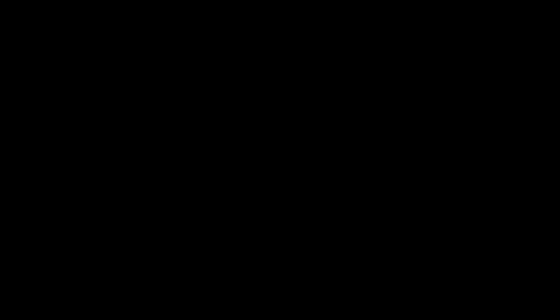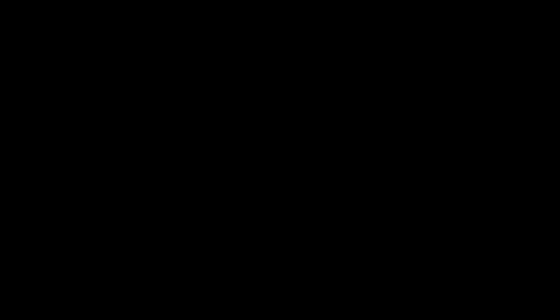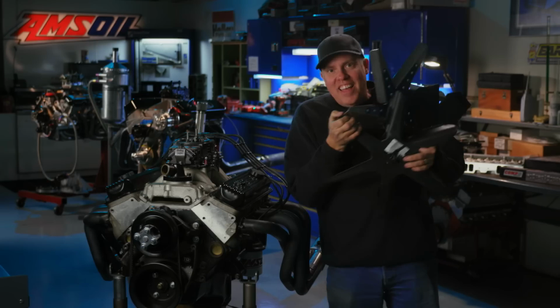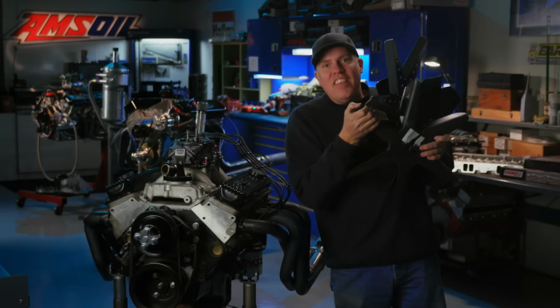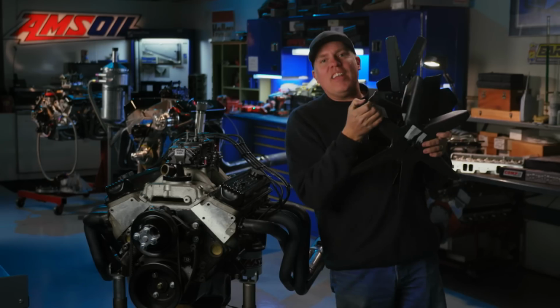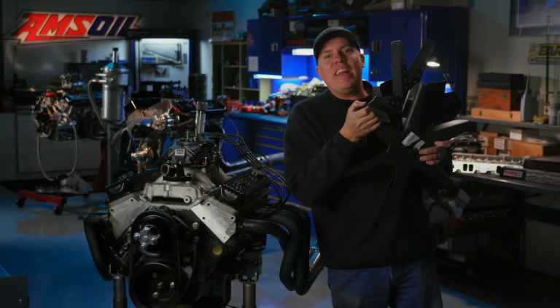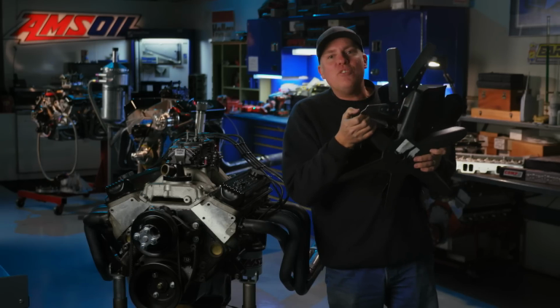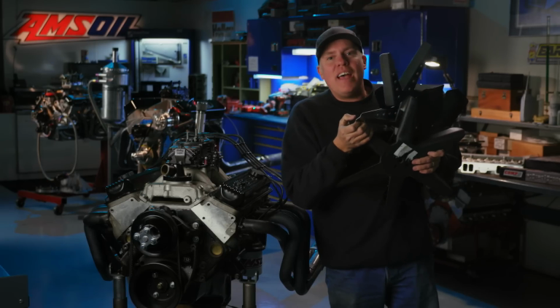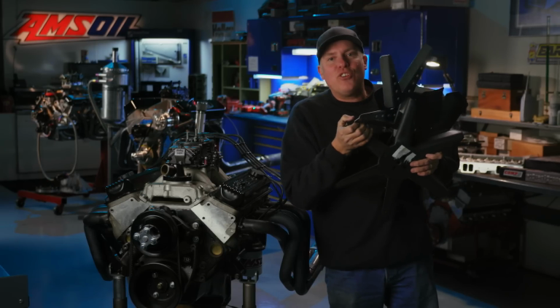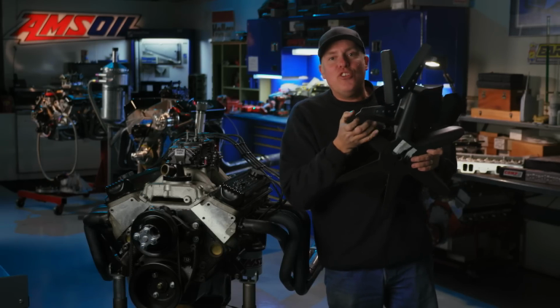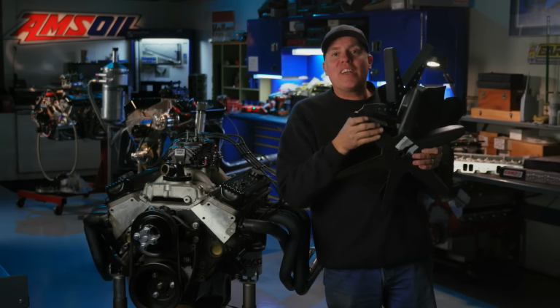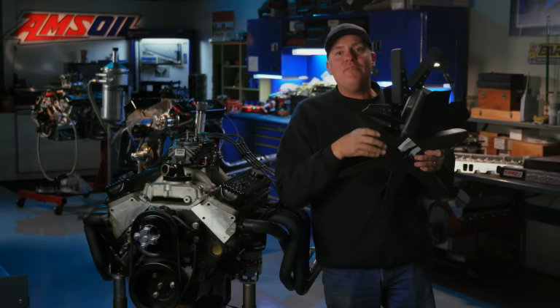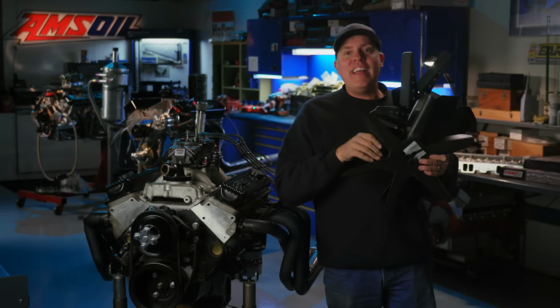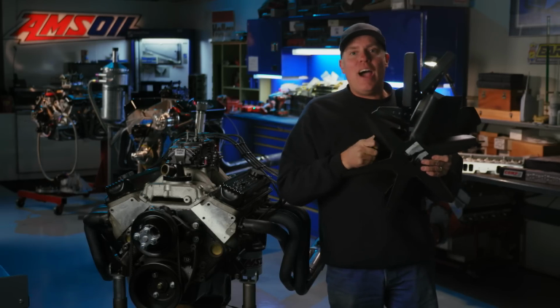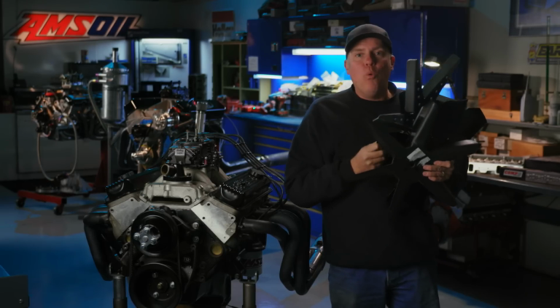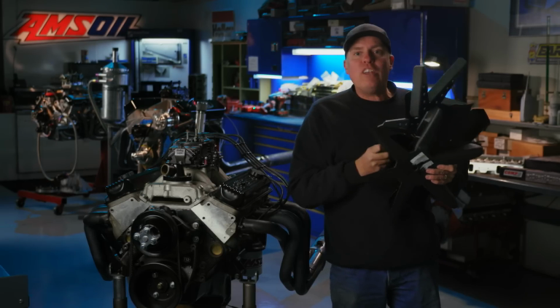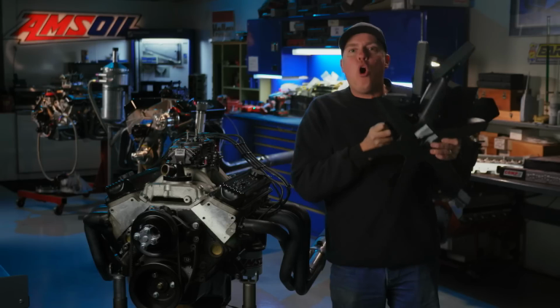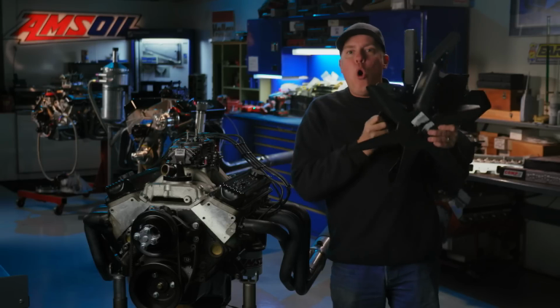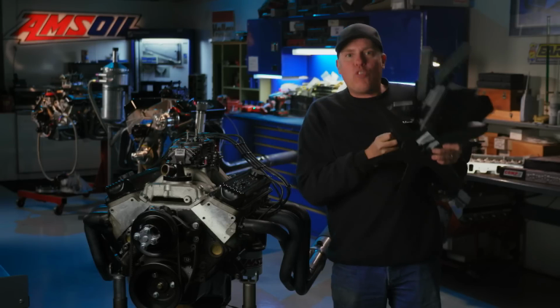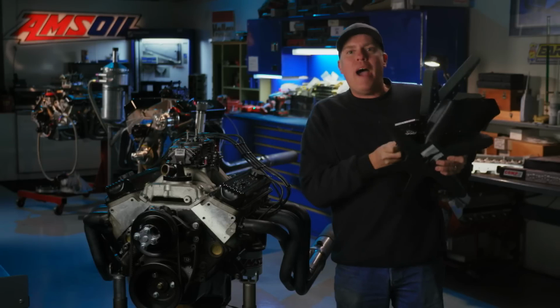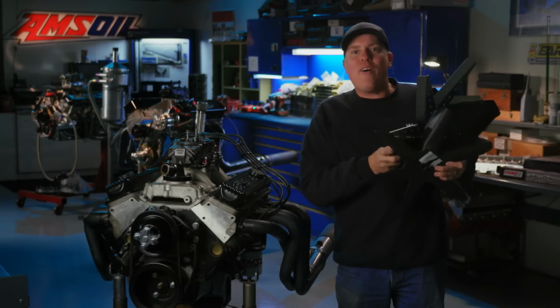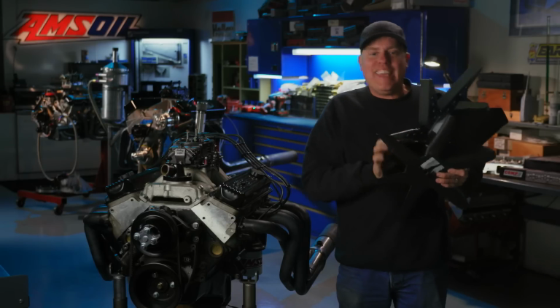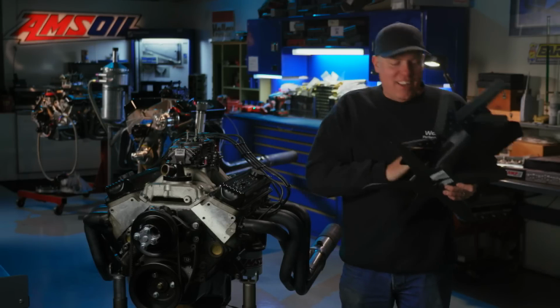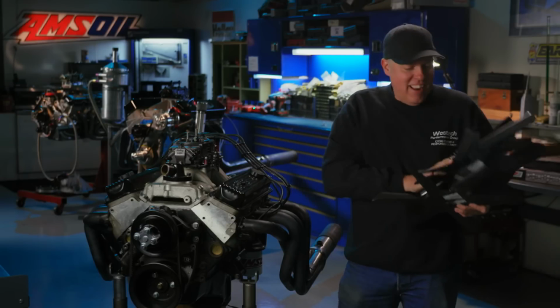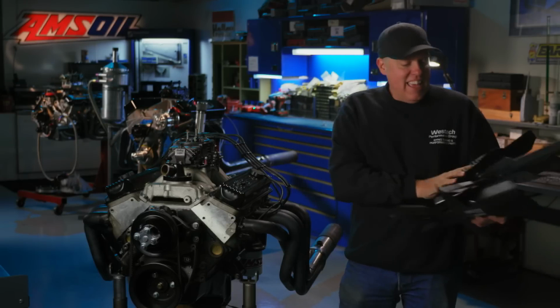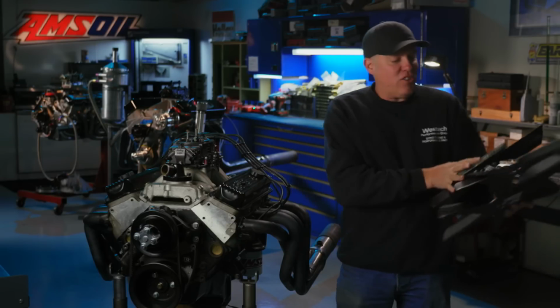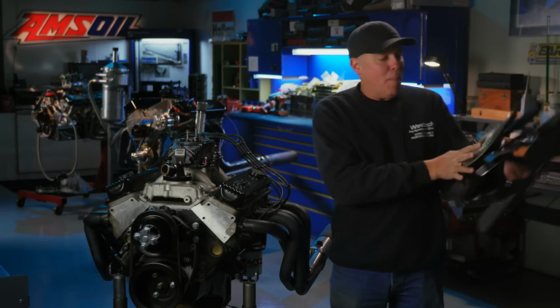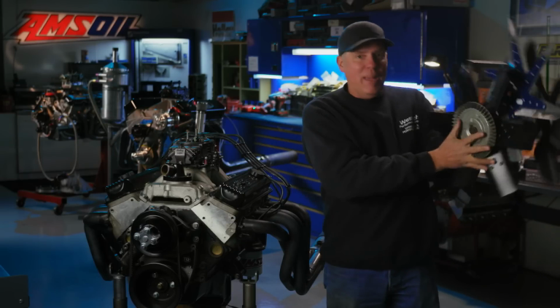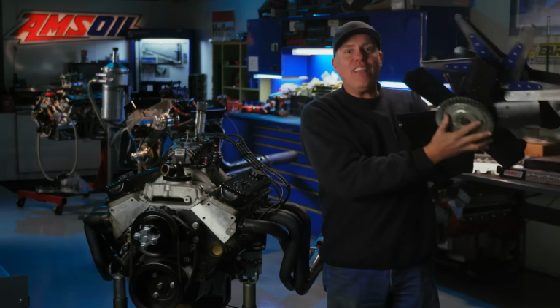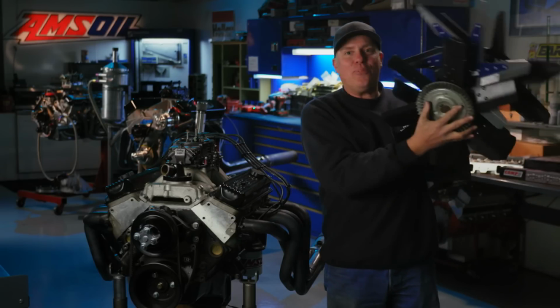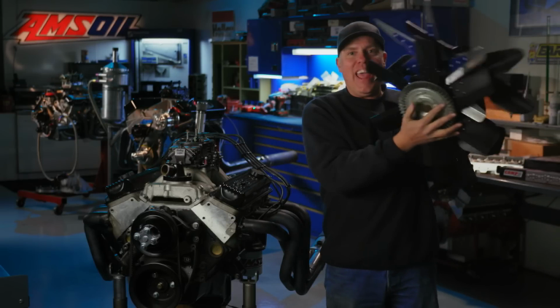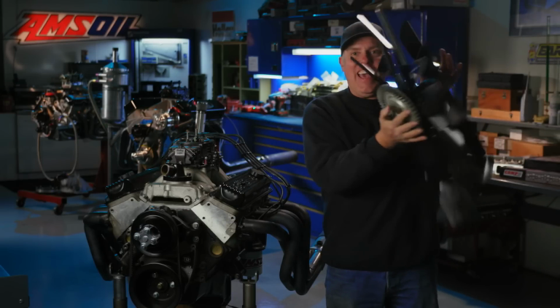This time on Engine Masters, you are going to find out which horsepower killer is our biggest fan.